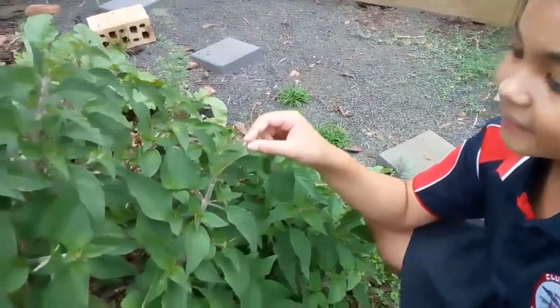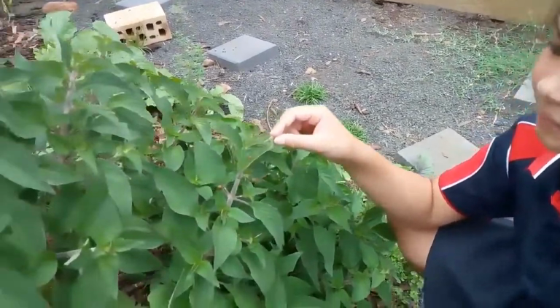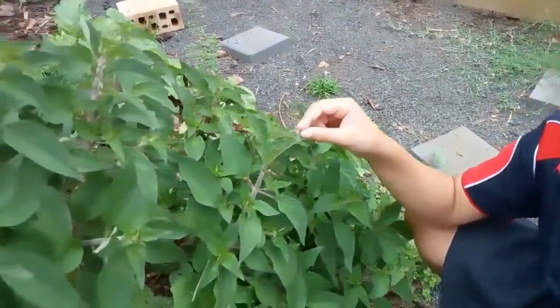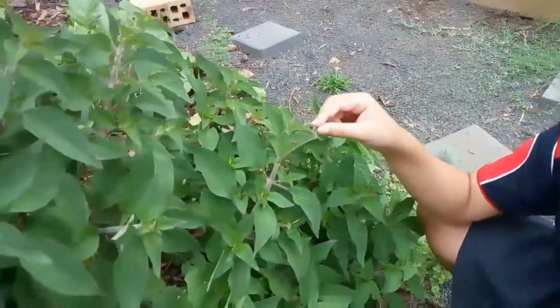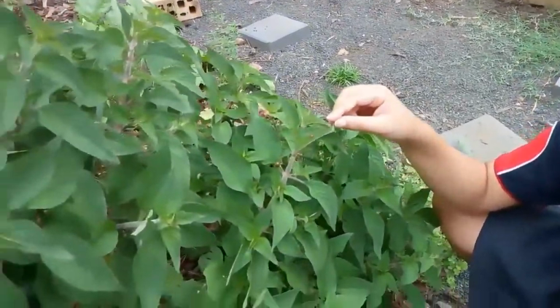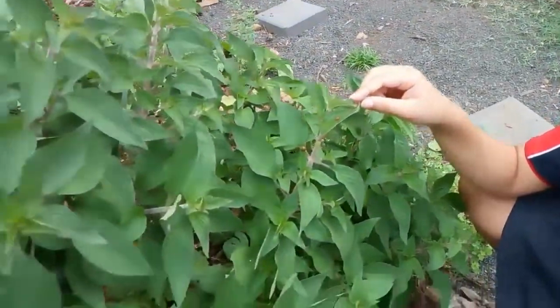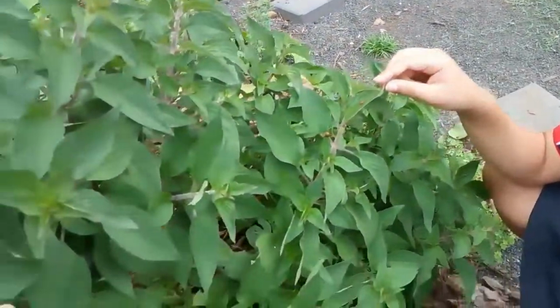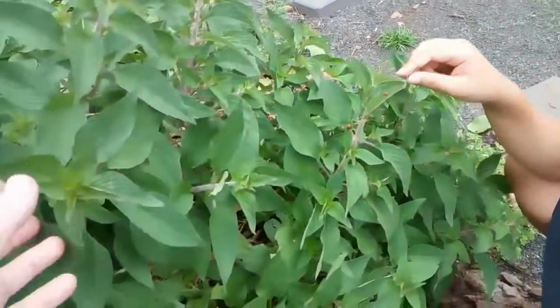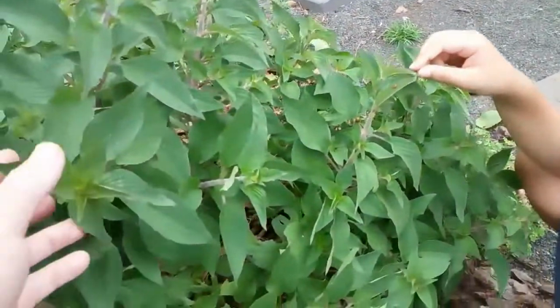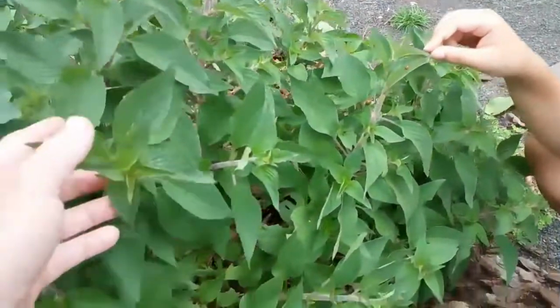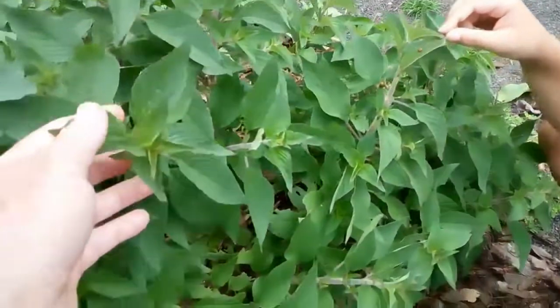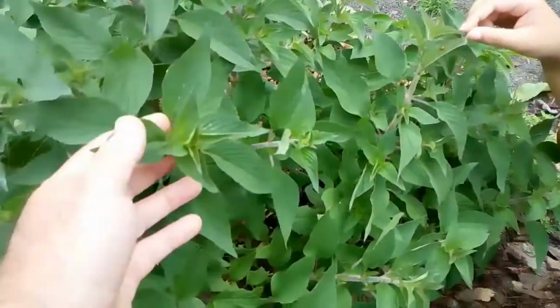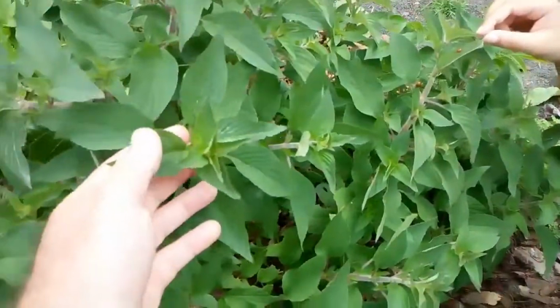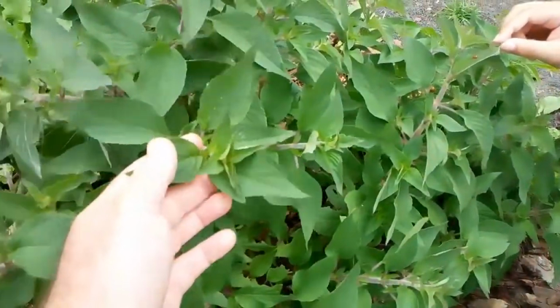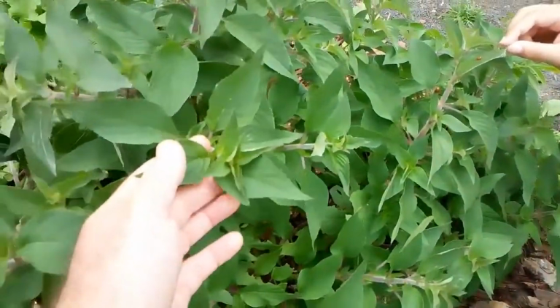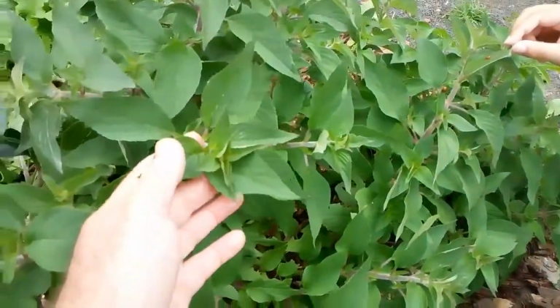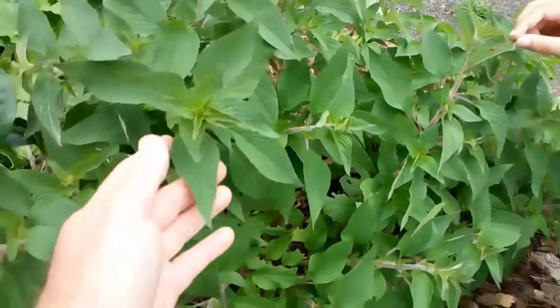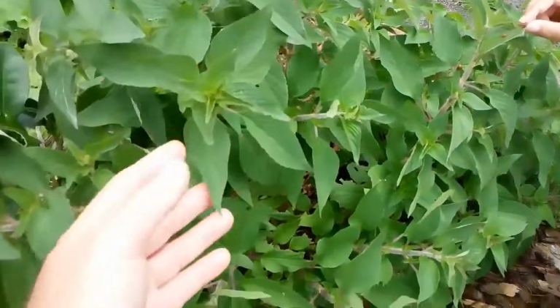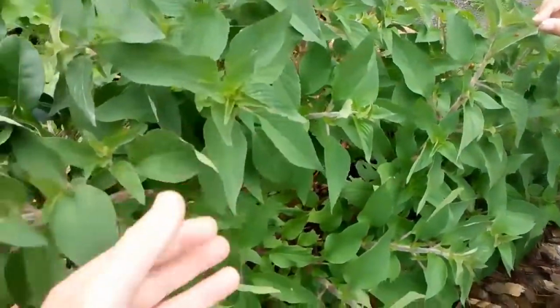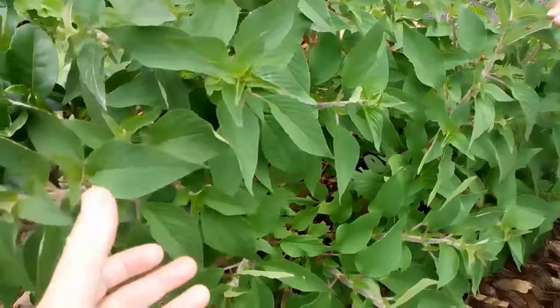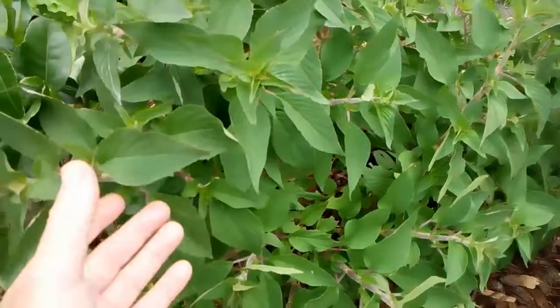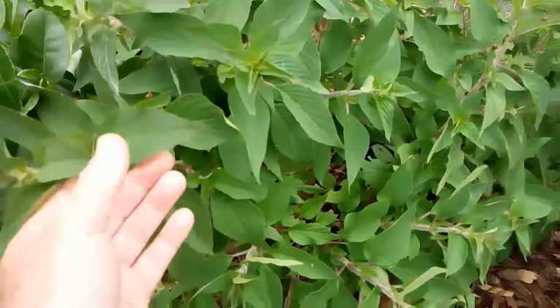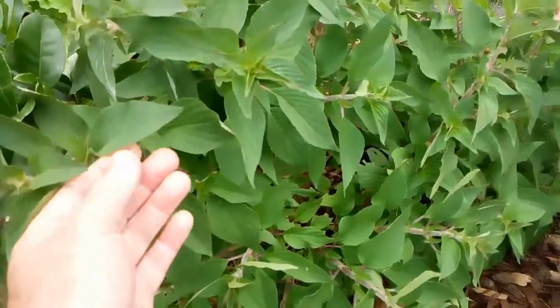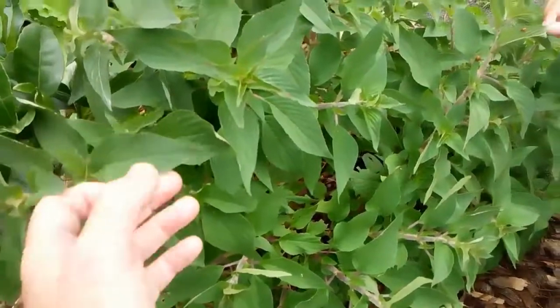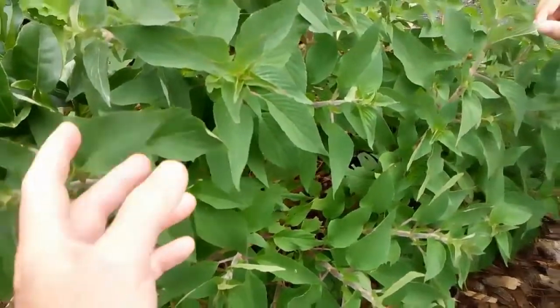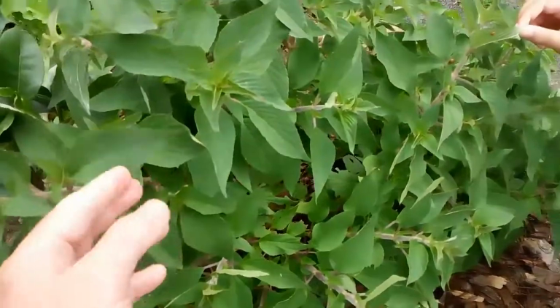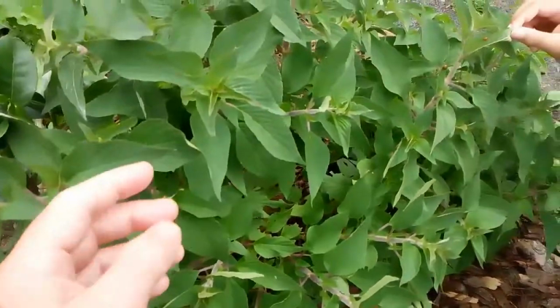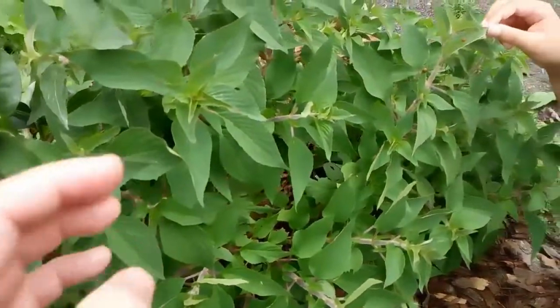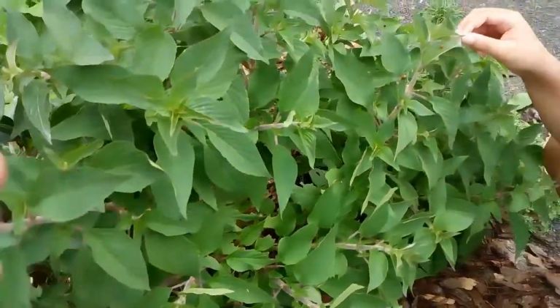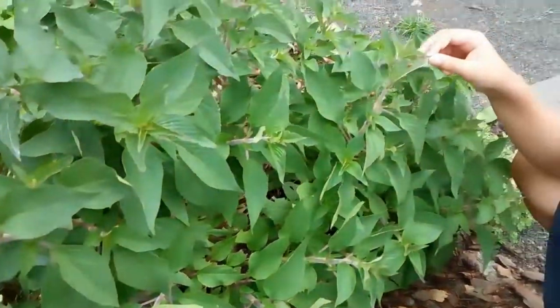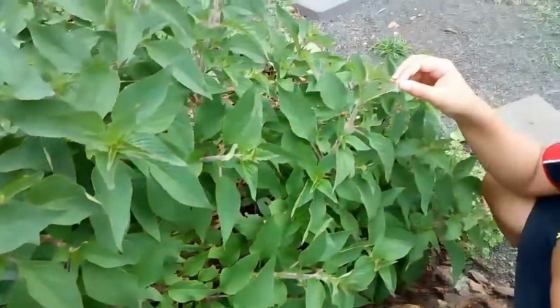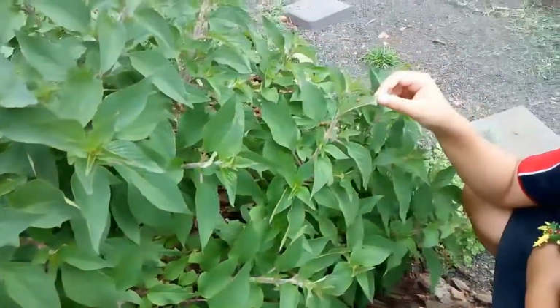And it makes a really nice tea, did you know that? No. And it's quite pretty isn't it? Yeah, it is quite pretty.